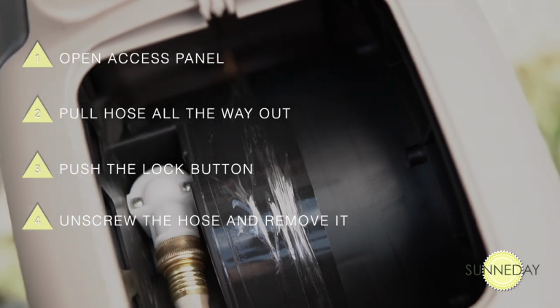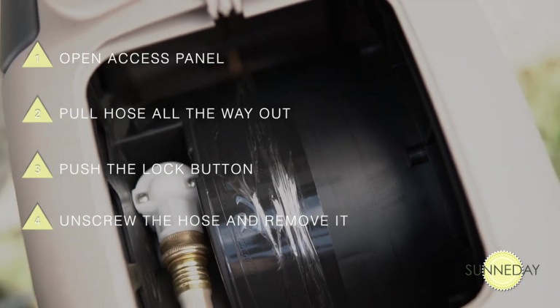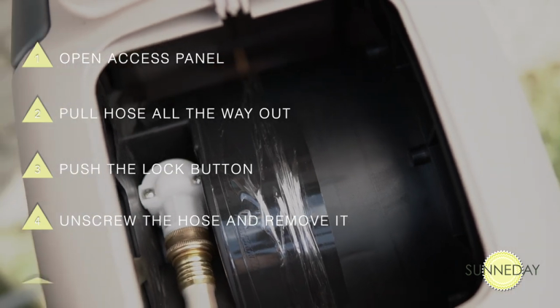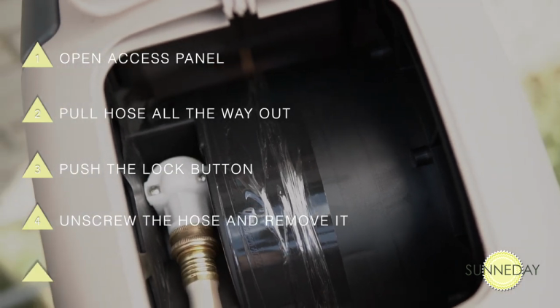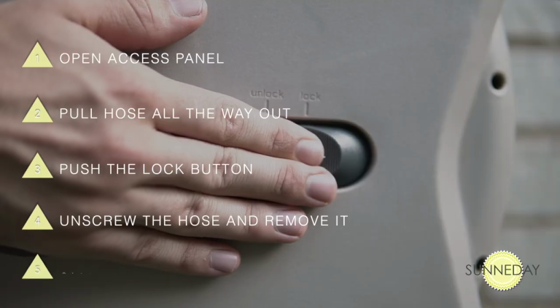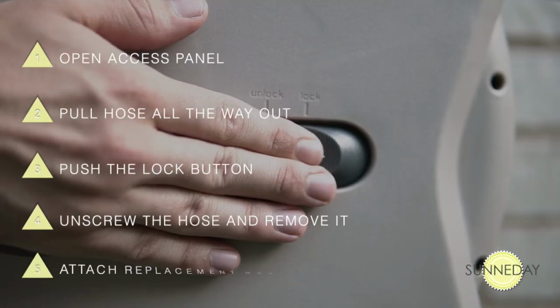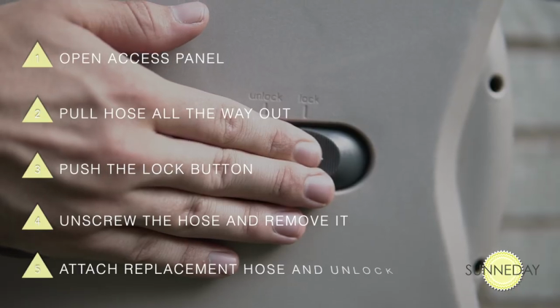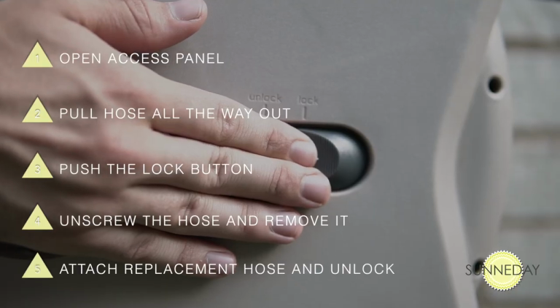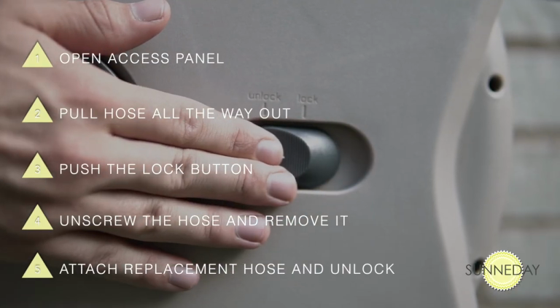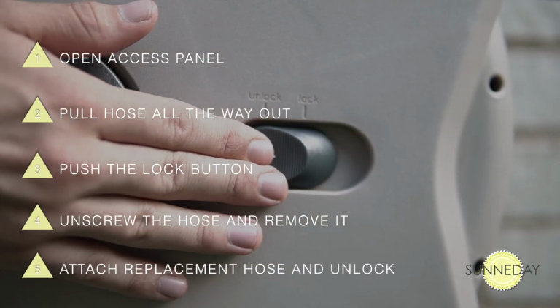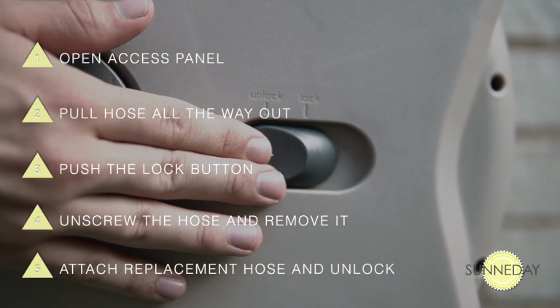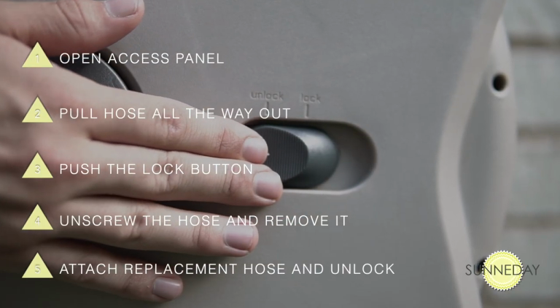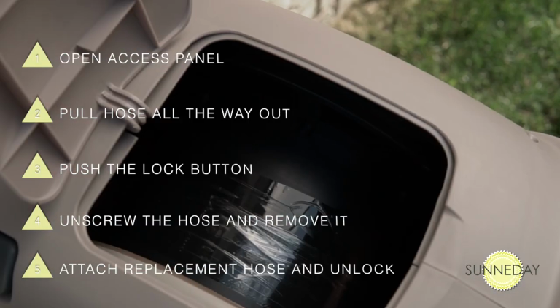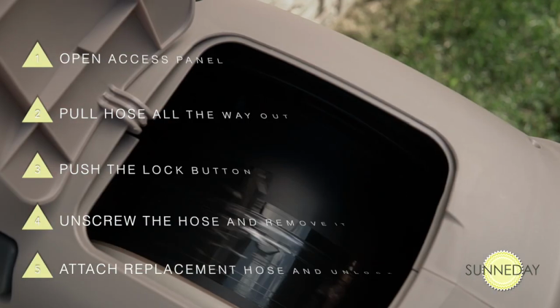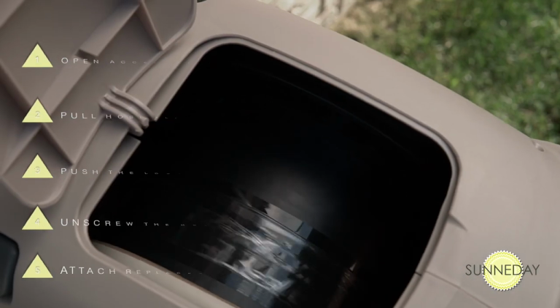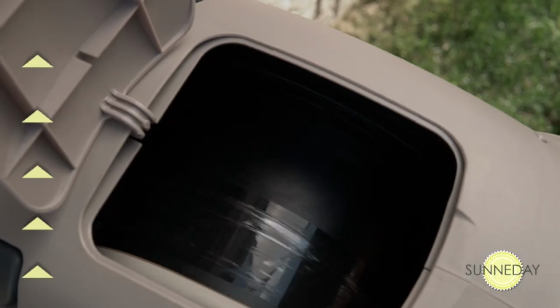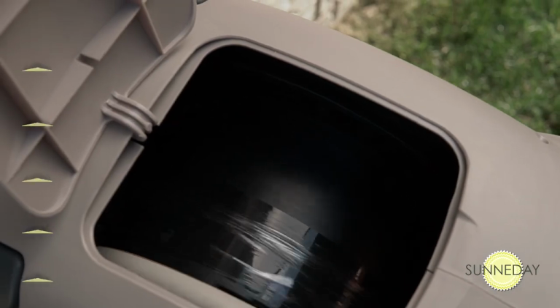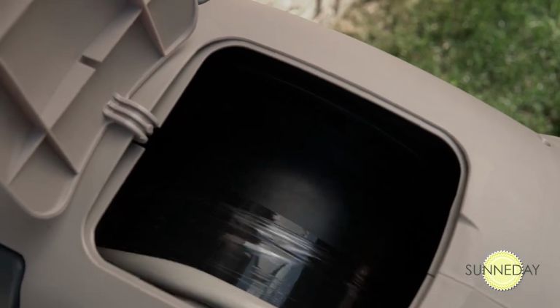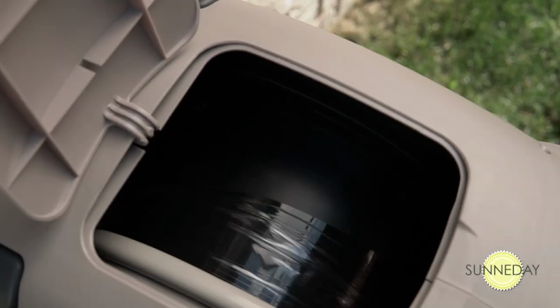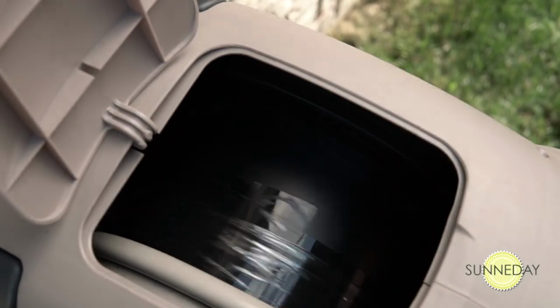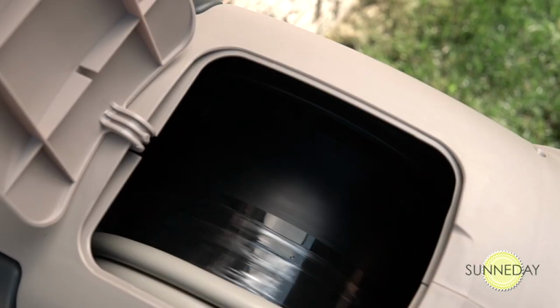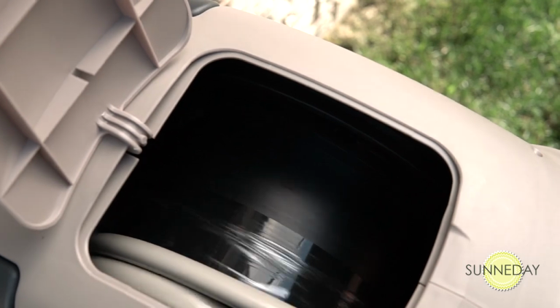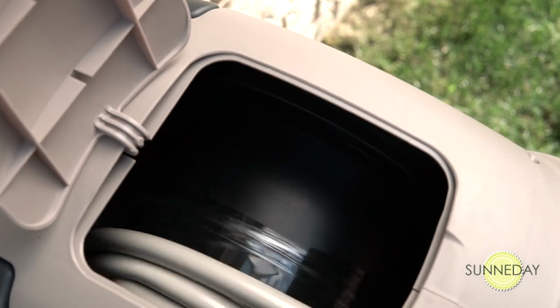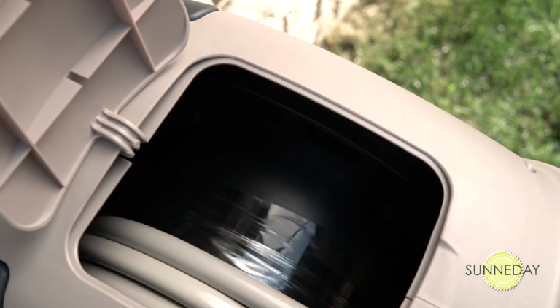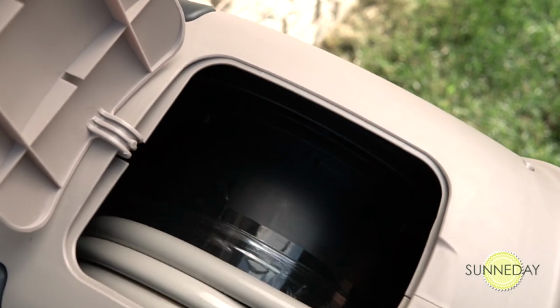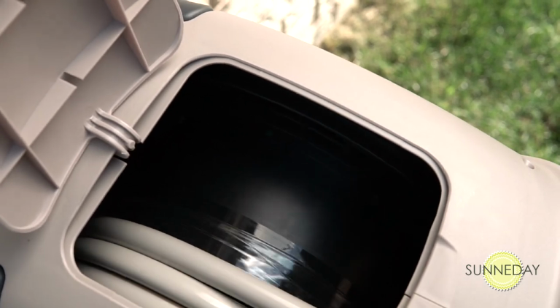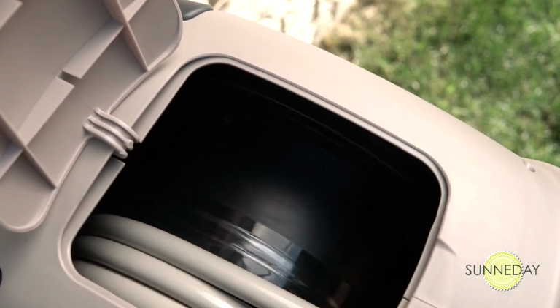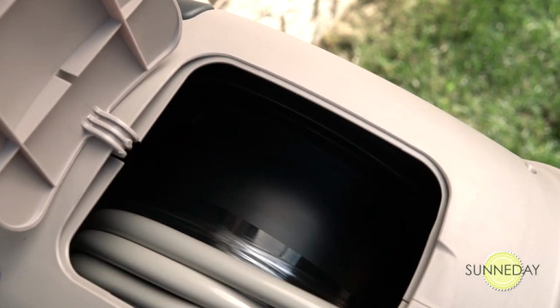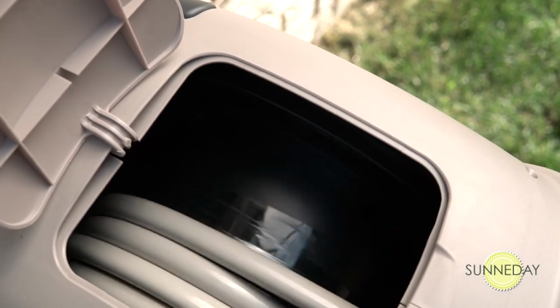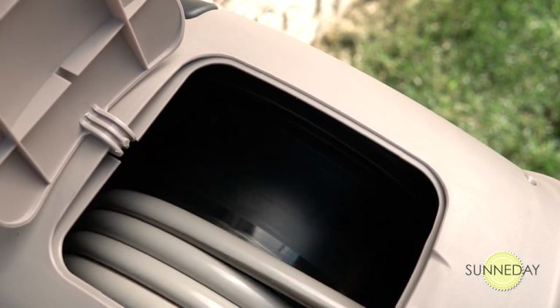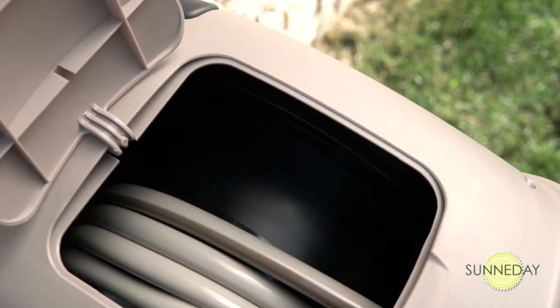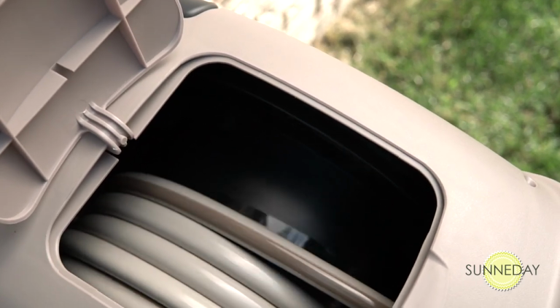Attach the replacement and then unlock the reel. Simply give it a little tug, the new hose will roll up neatly. No kinks, no knots, no problem.